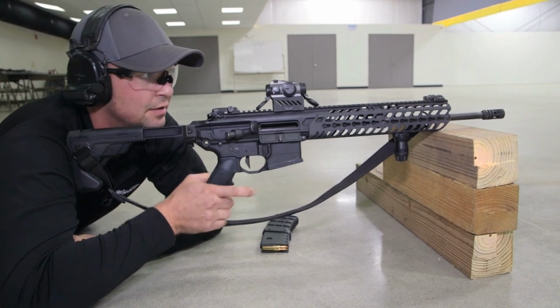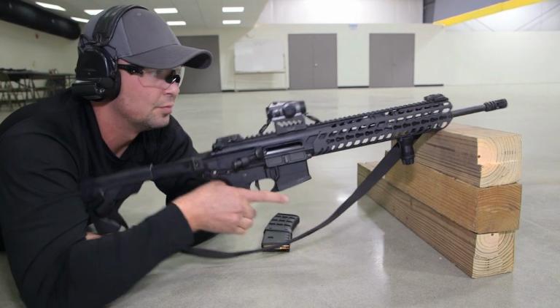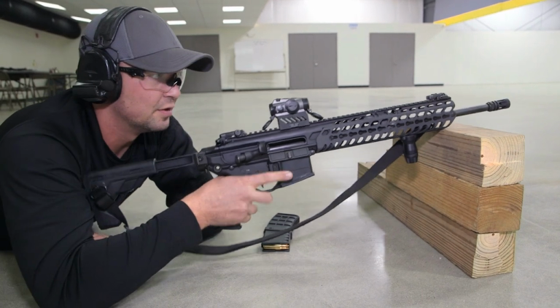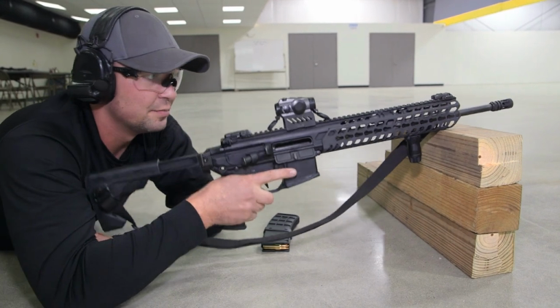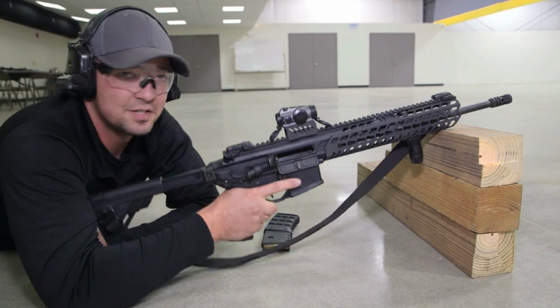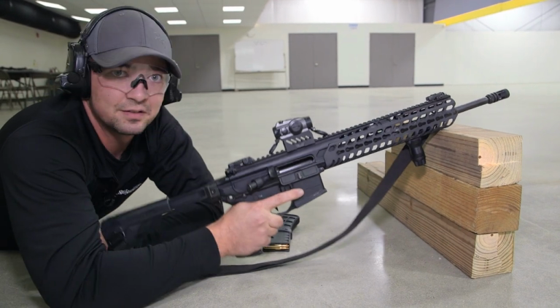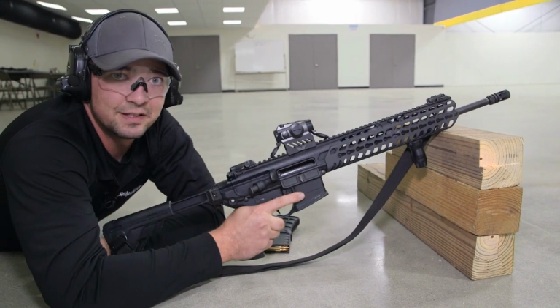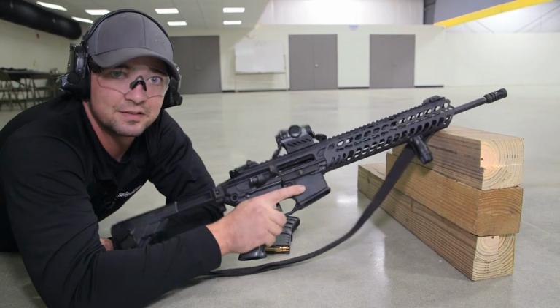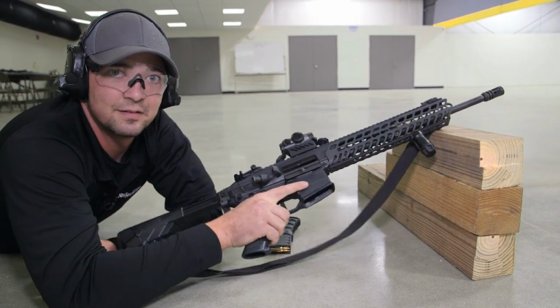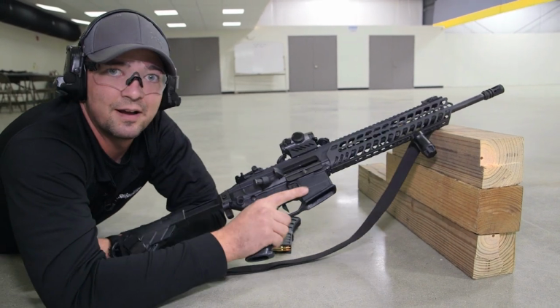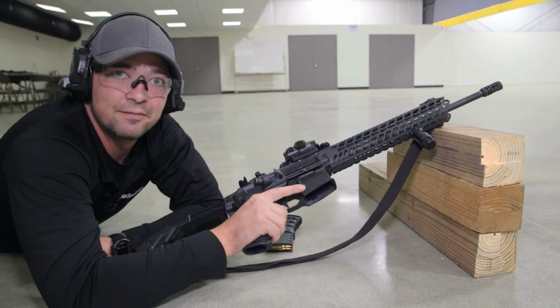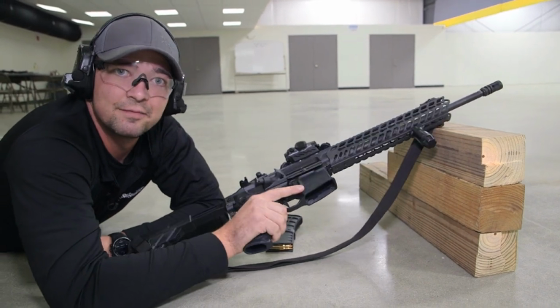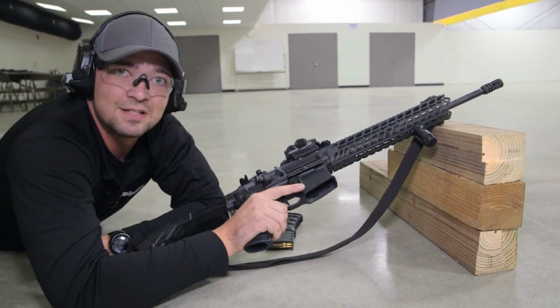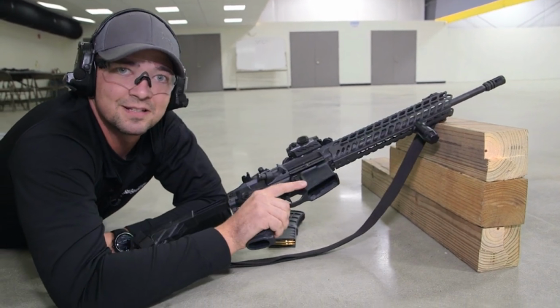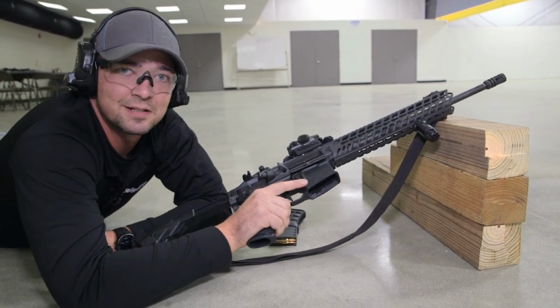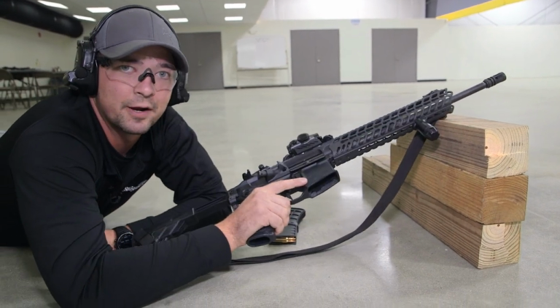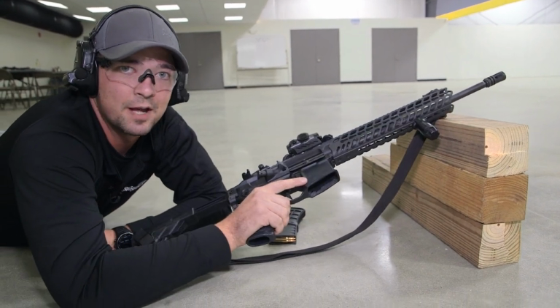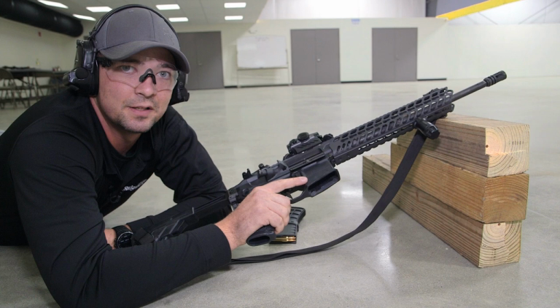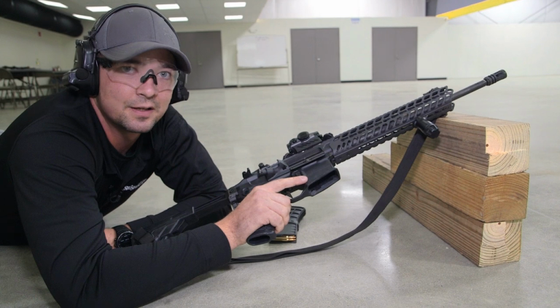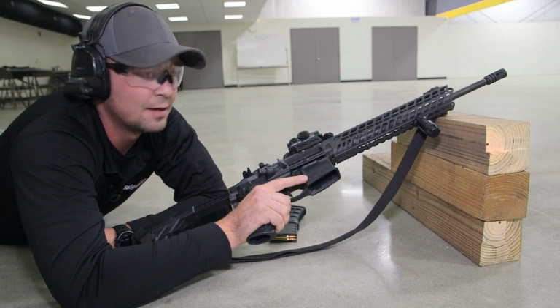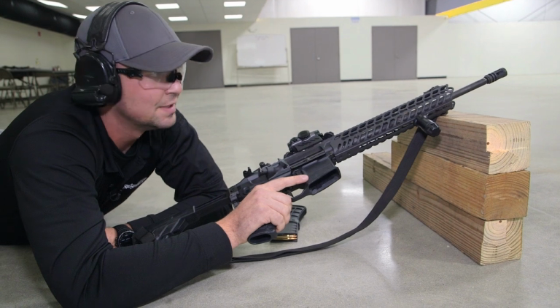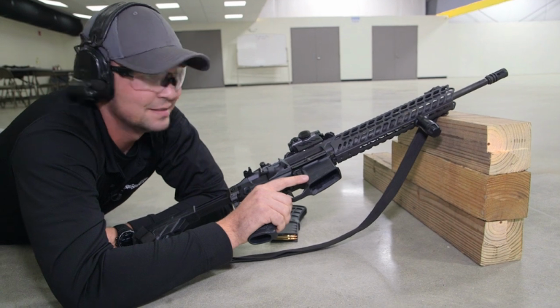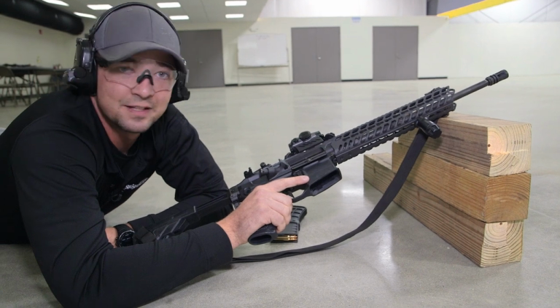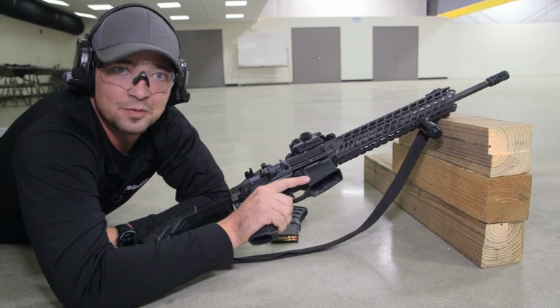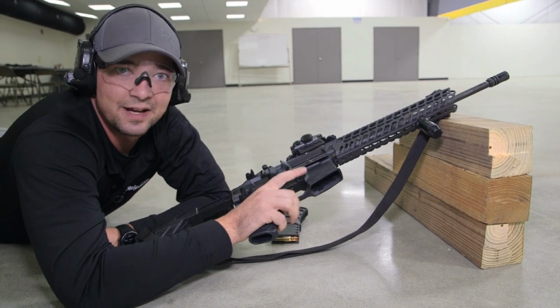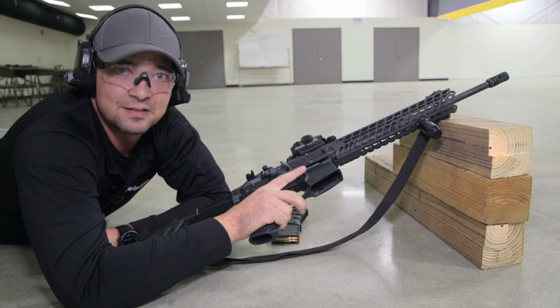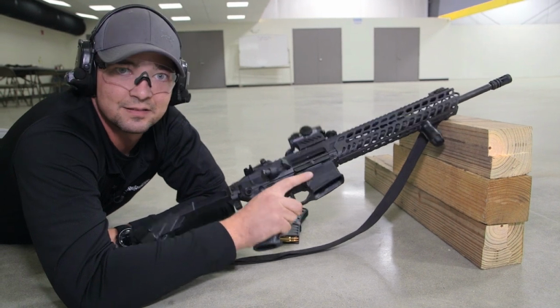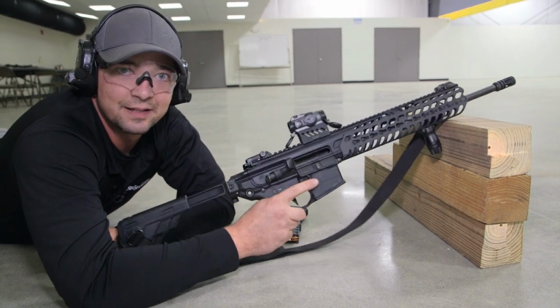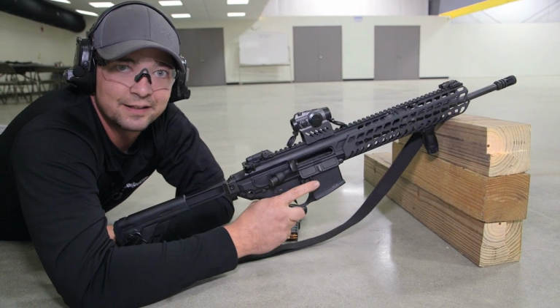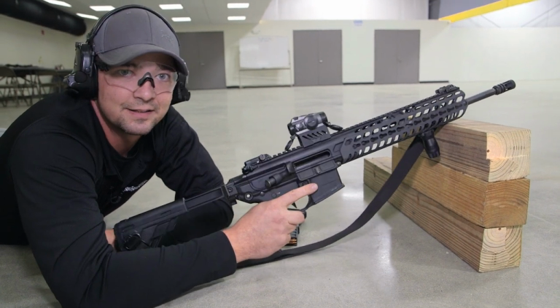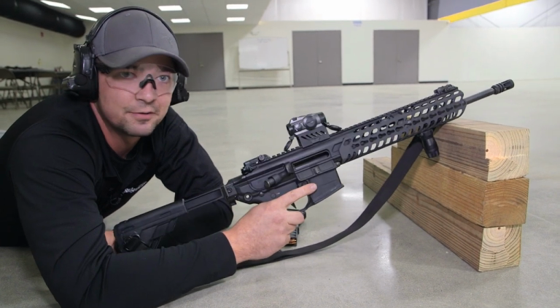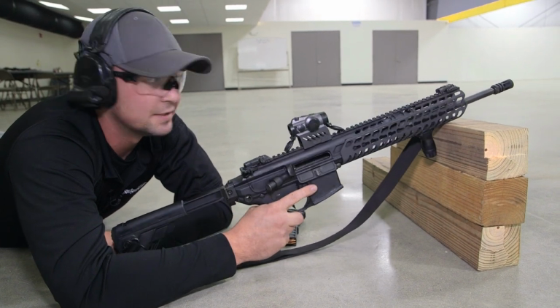For more information on this, visit SigSauerAcademy.com, take some classes, and get downrange.